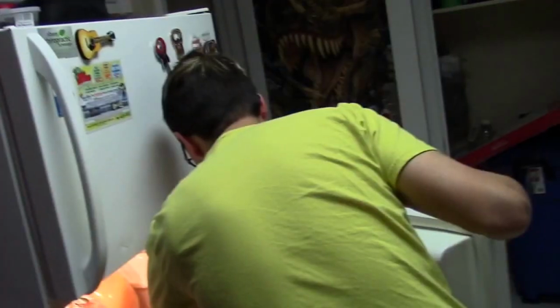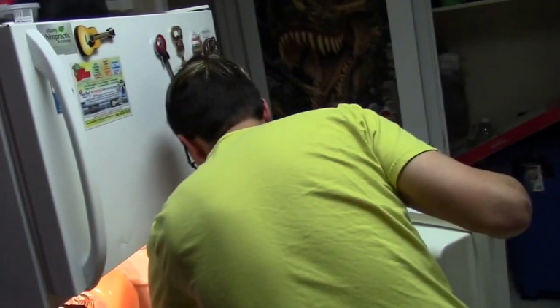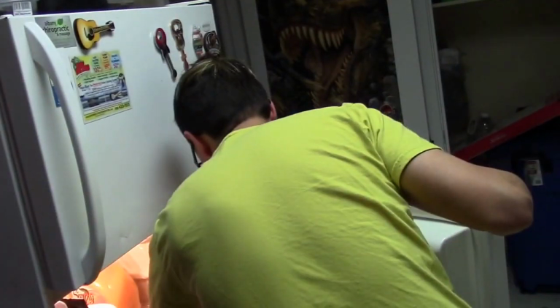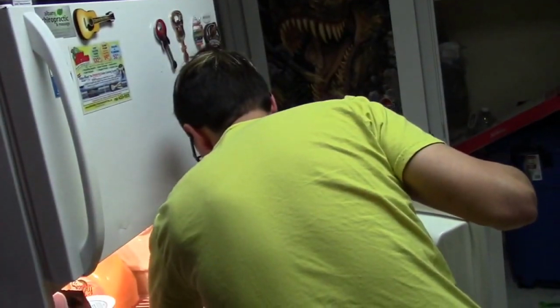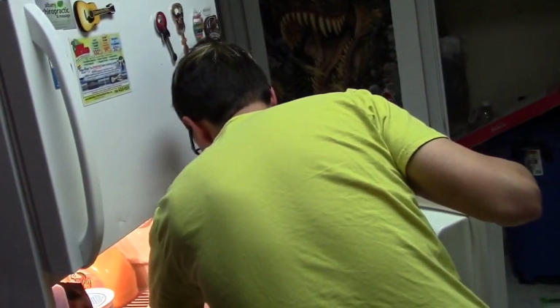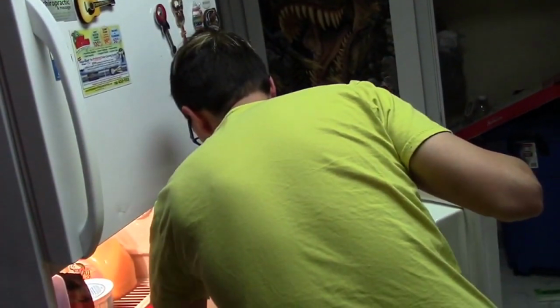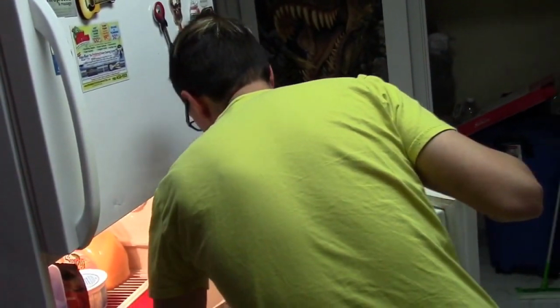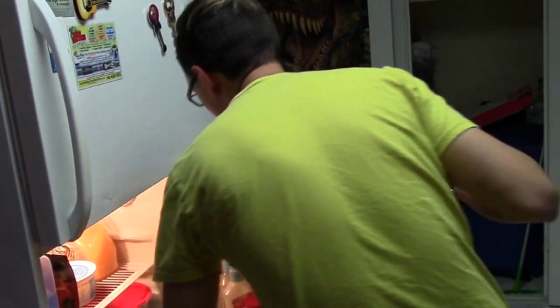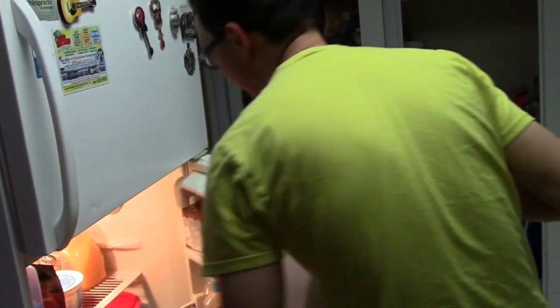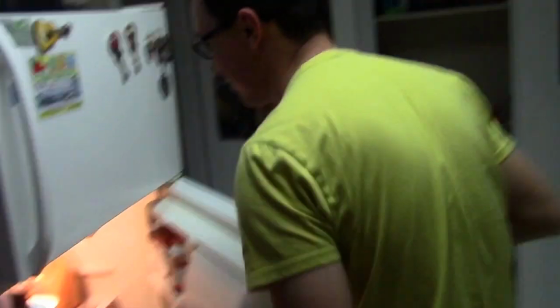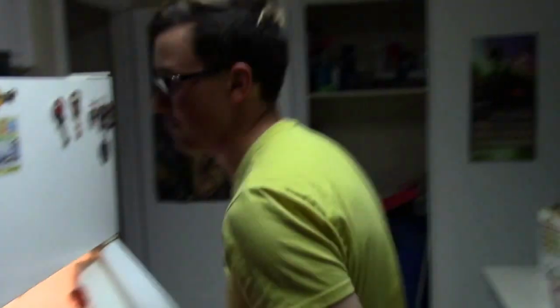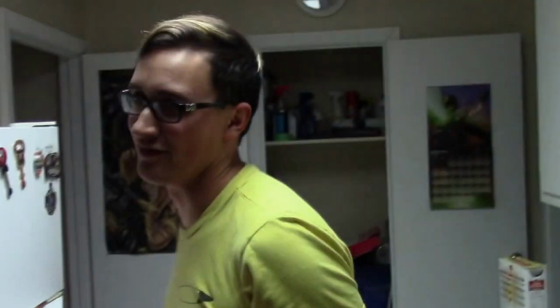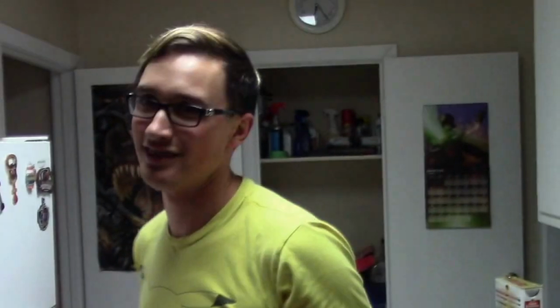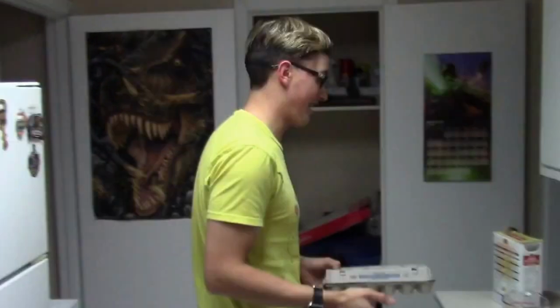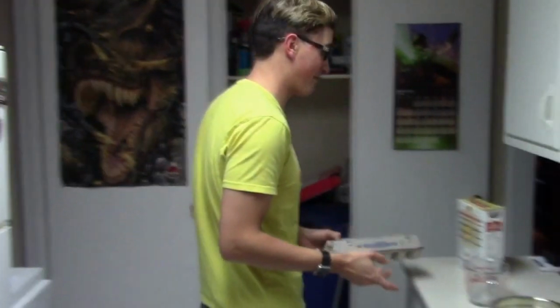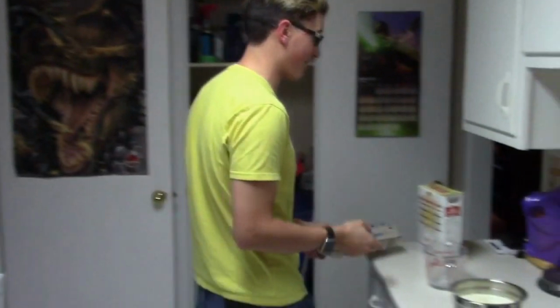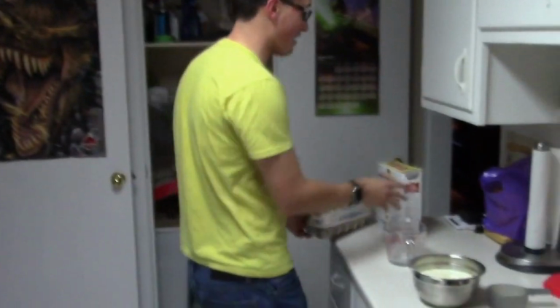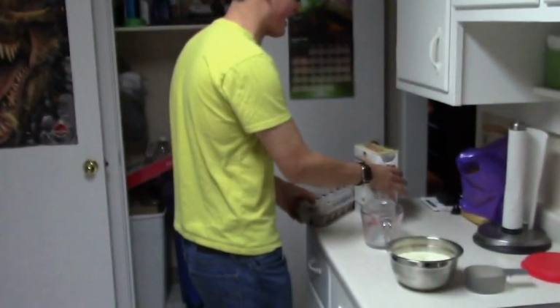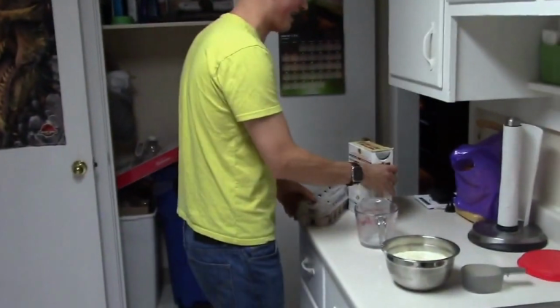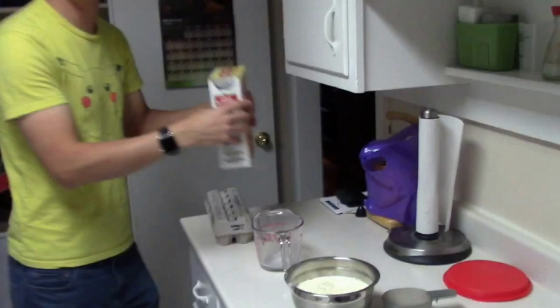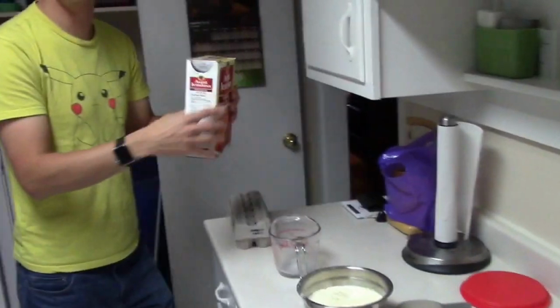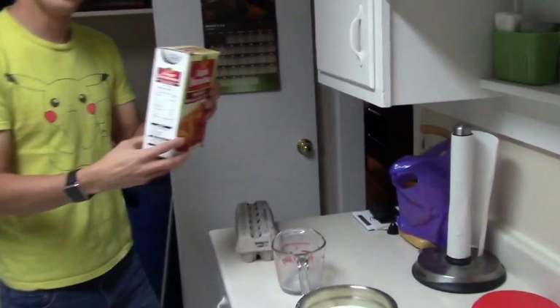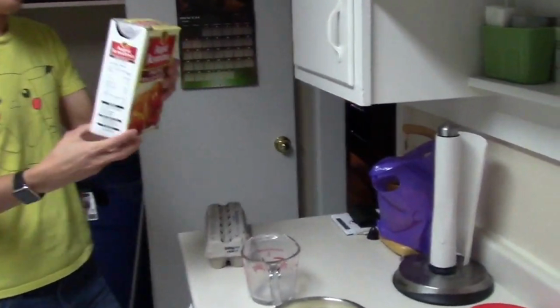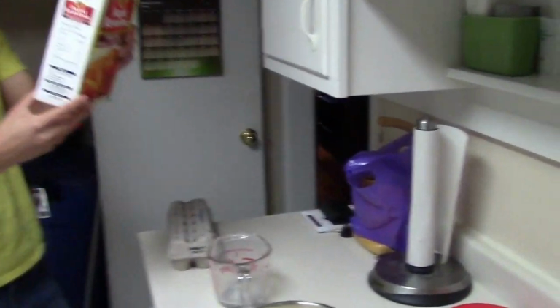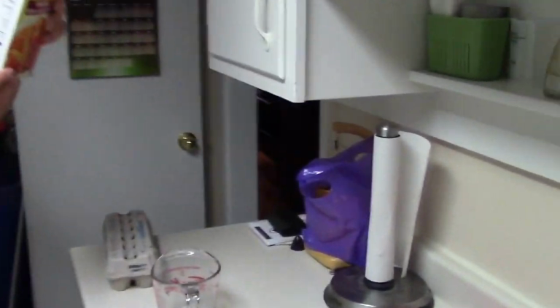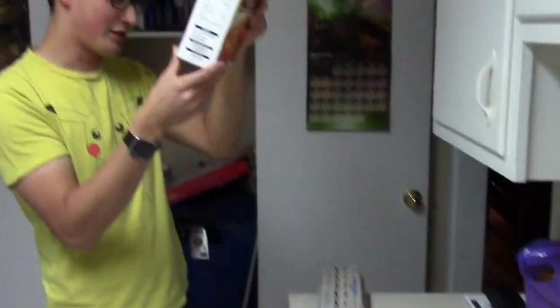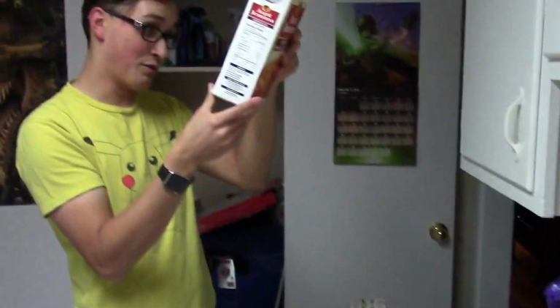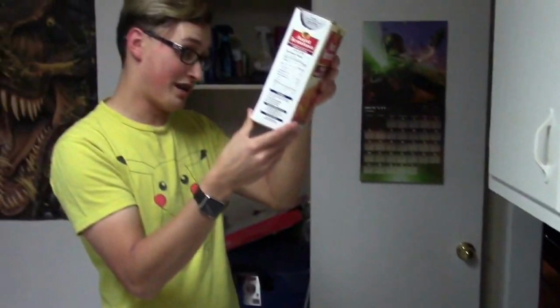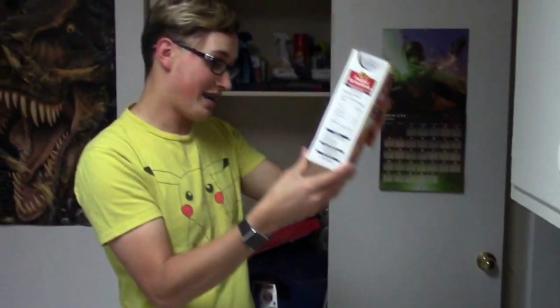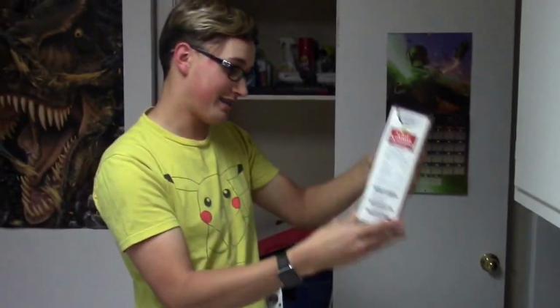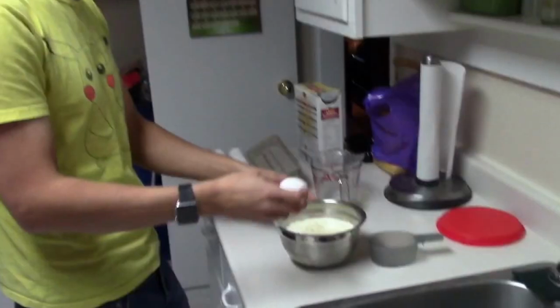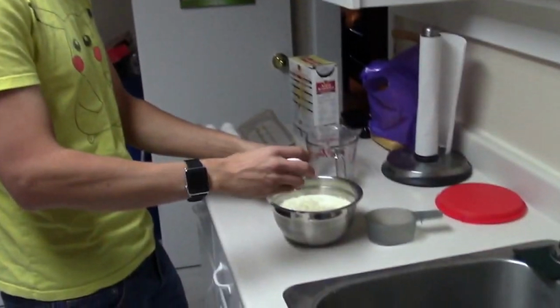We always need eggs when we're making waffles. Everybody knows that! Yes sir, yes sir! Two large eggs.